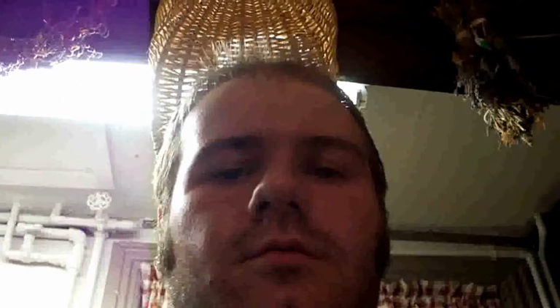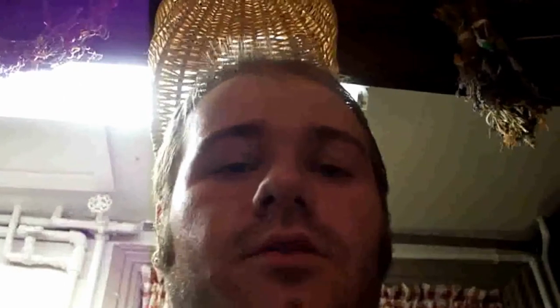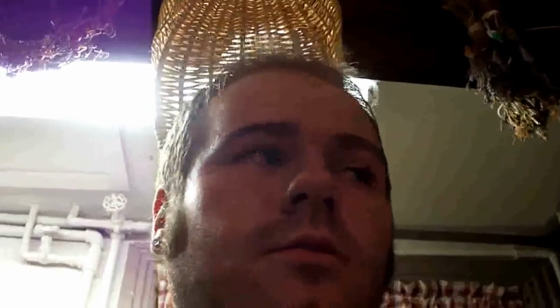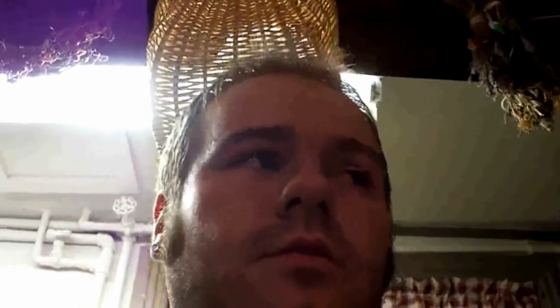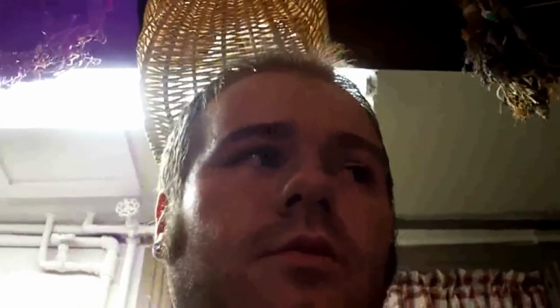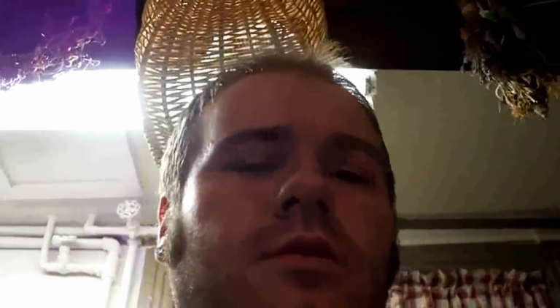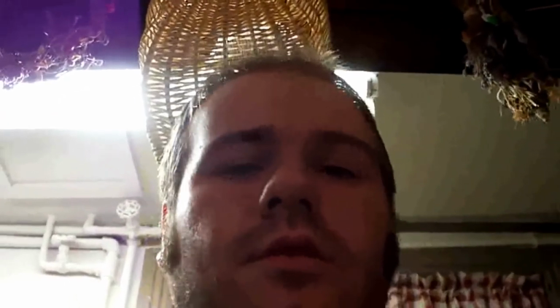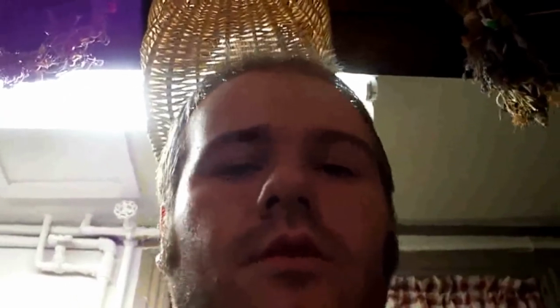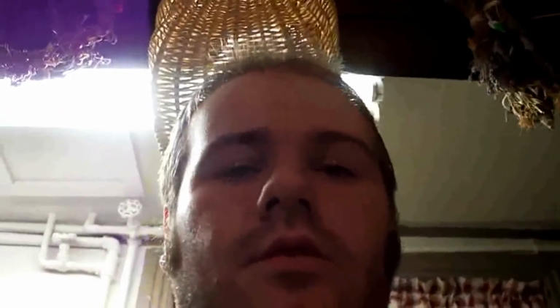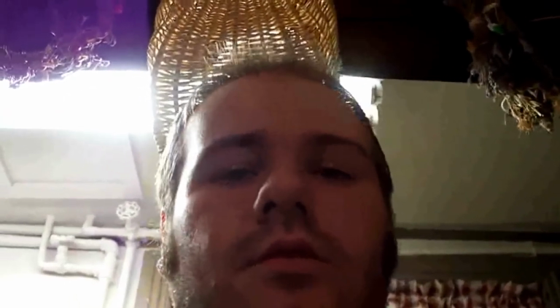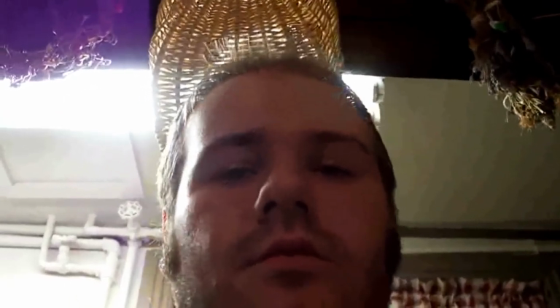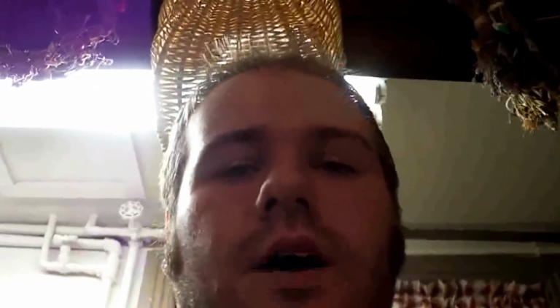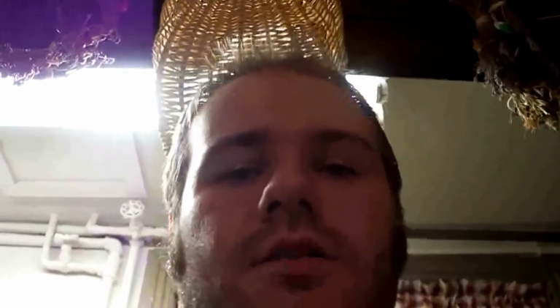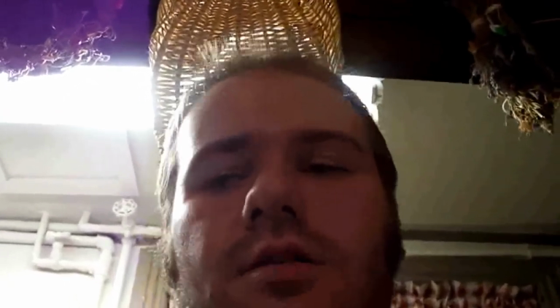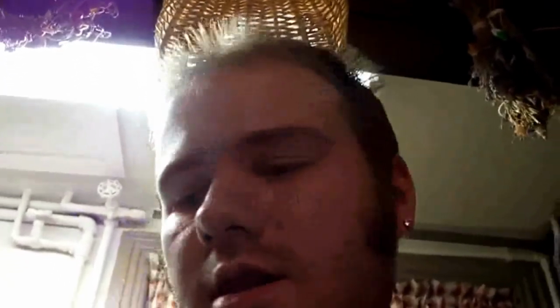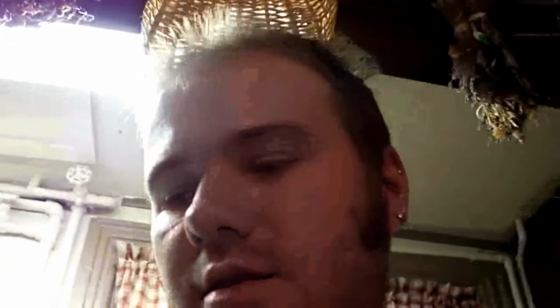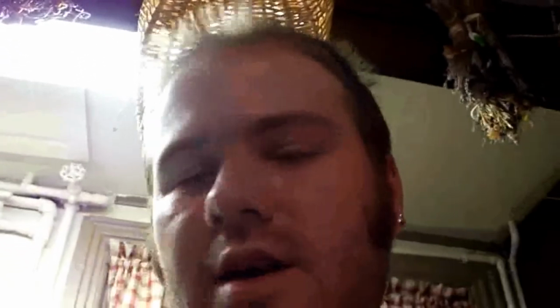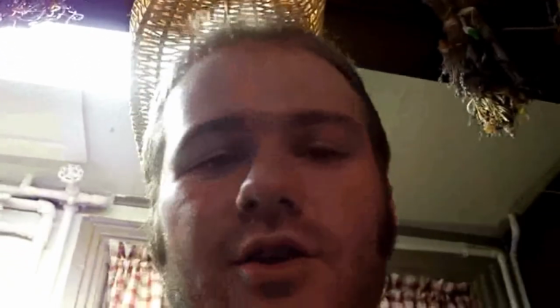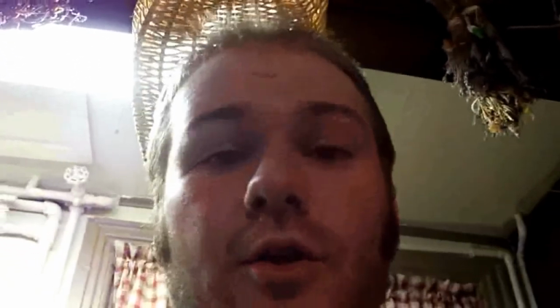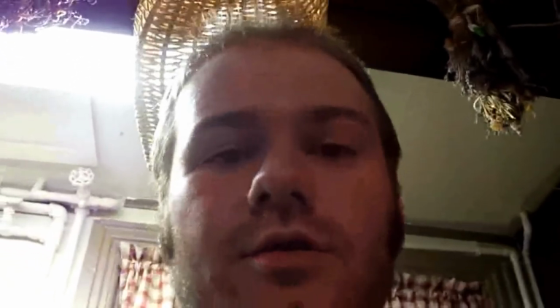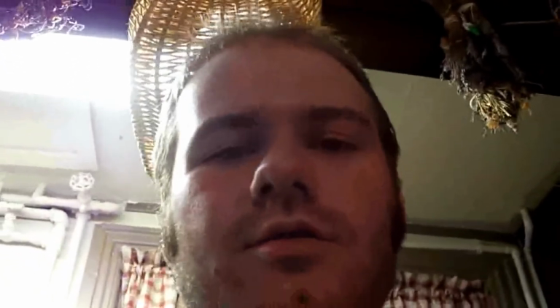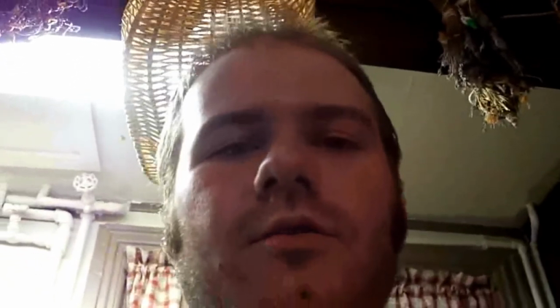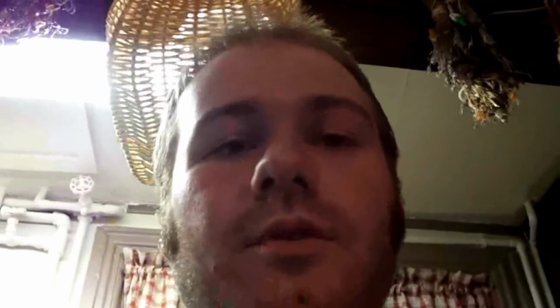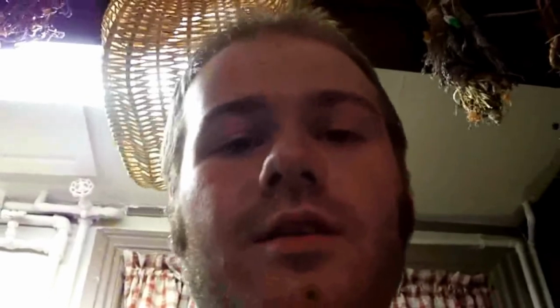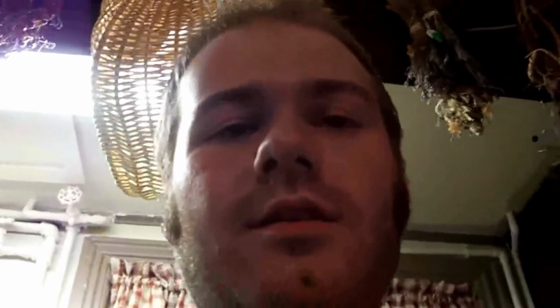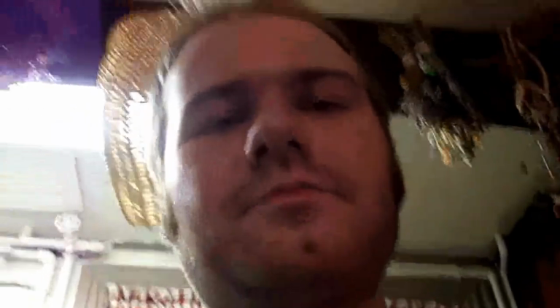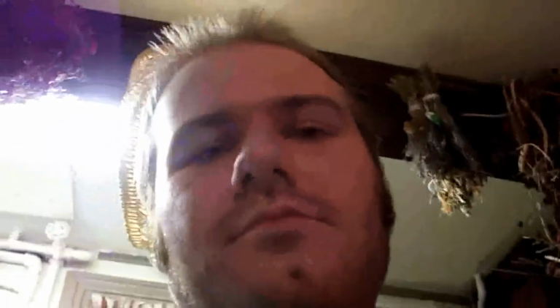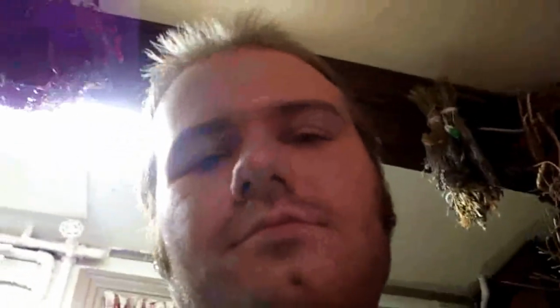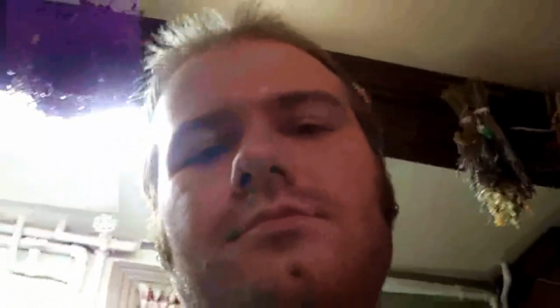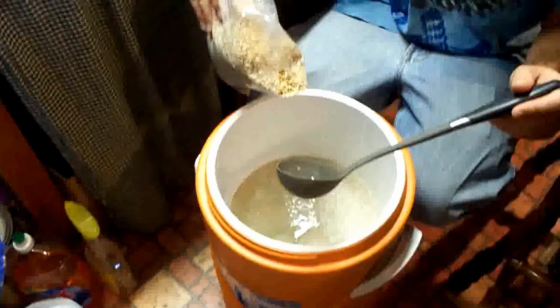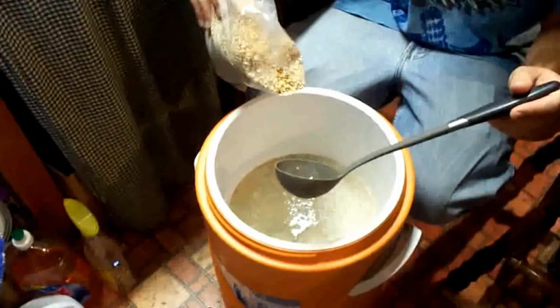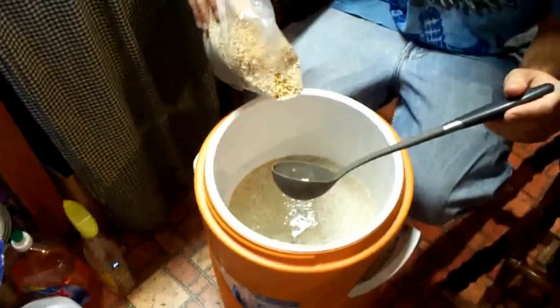Make sure when you pour your strike water into your mash tun that the spigot's closed, so you don't spill anything.